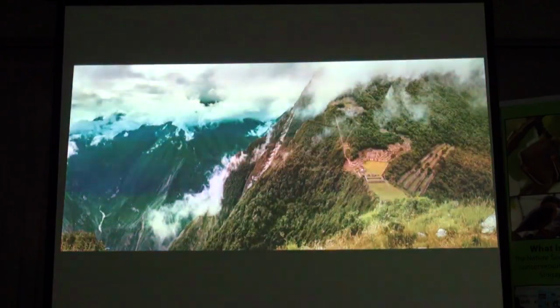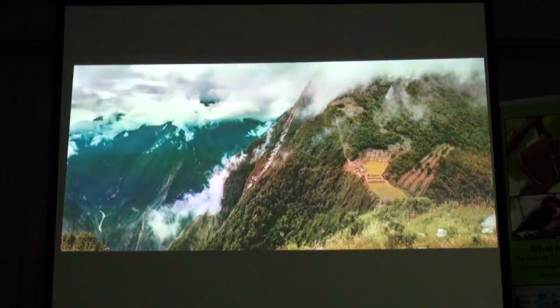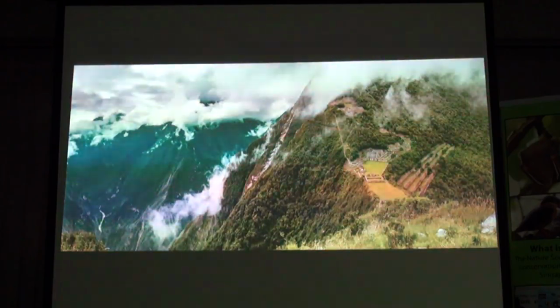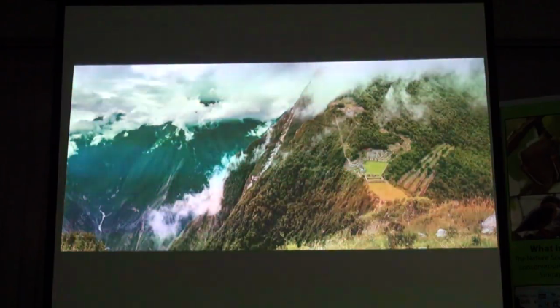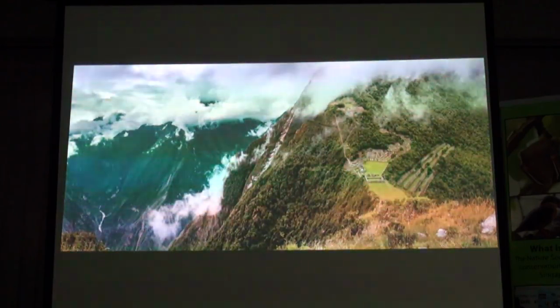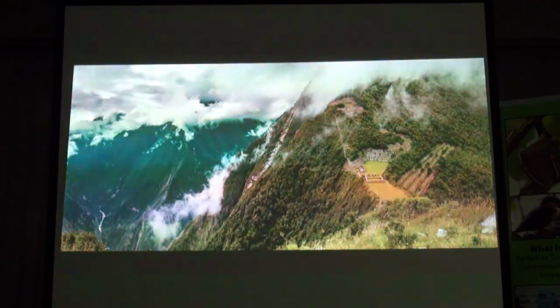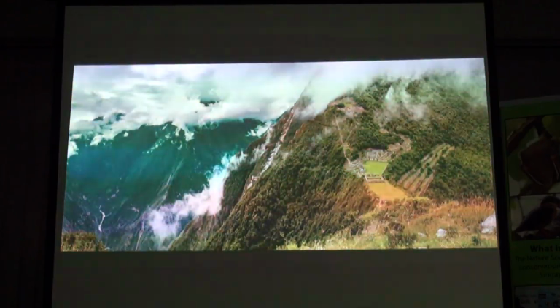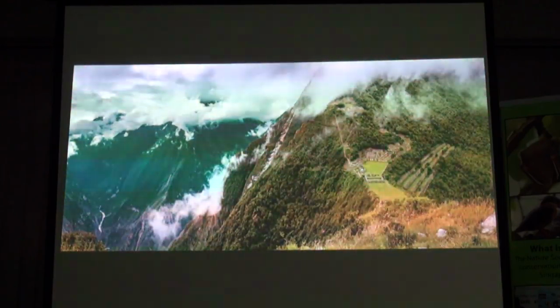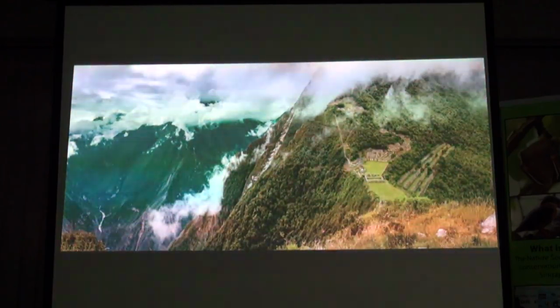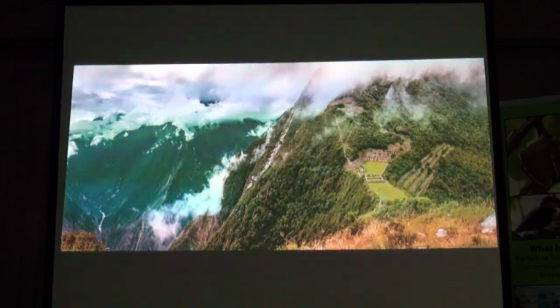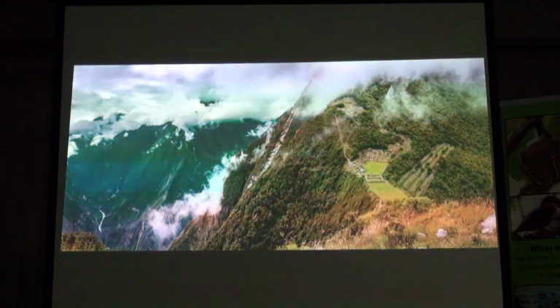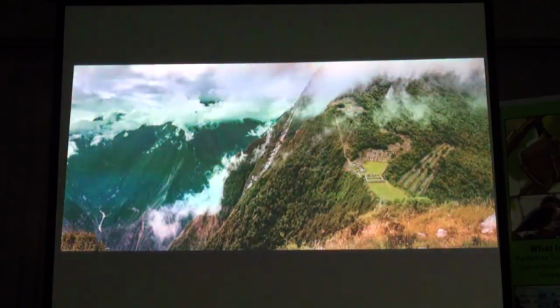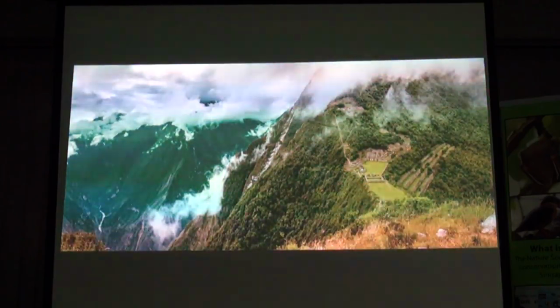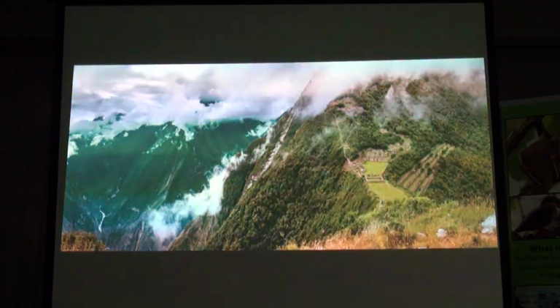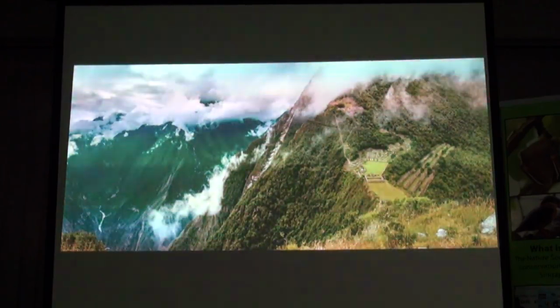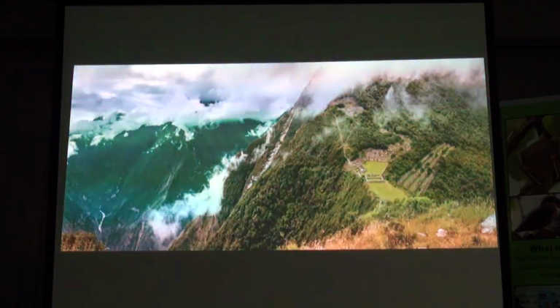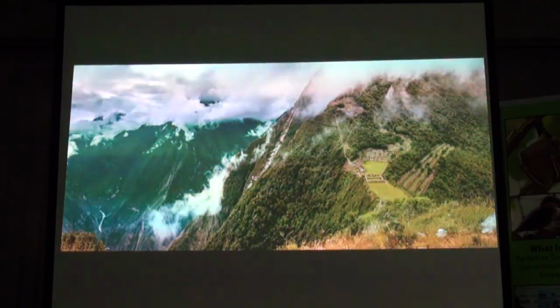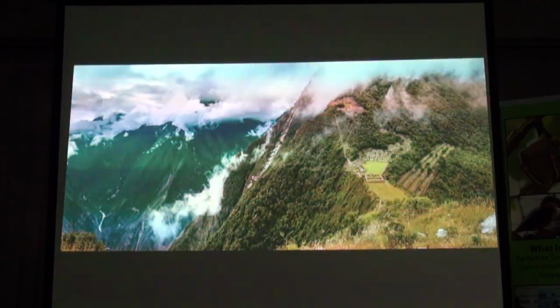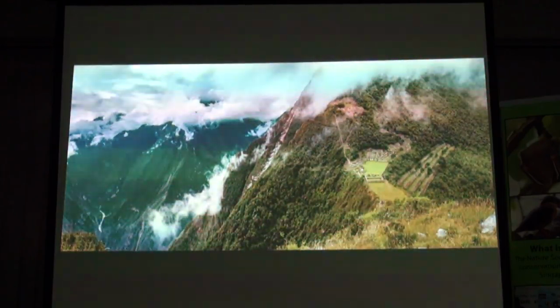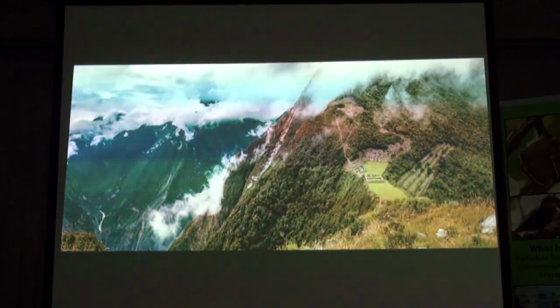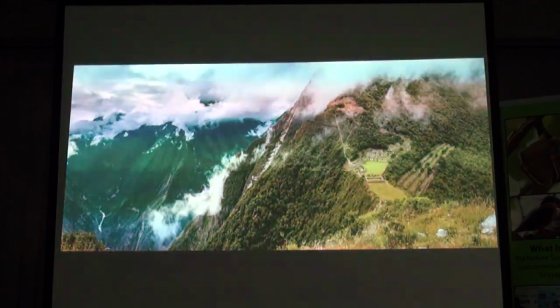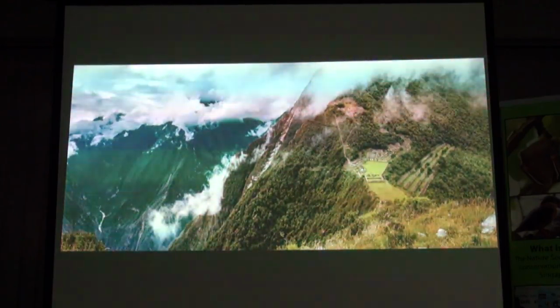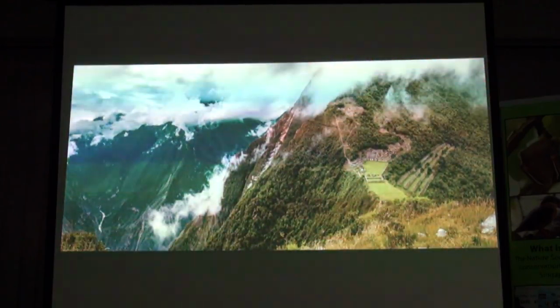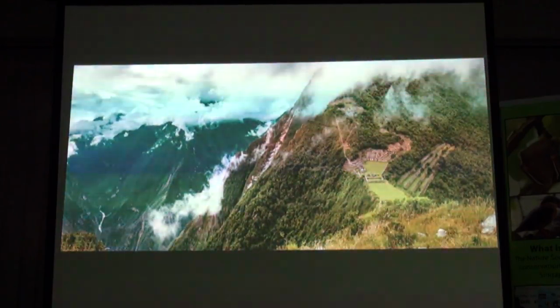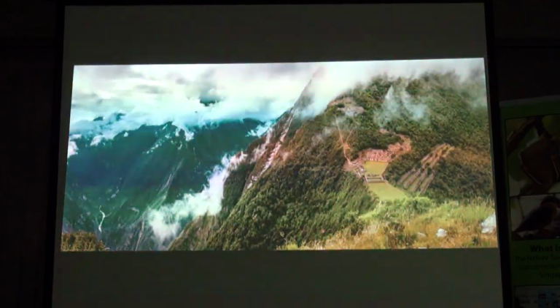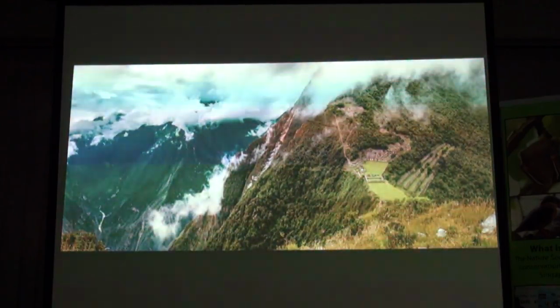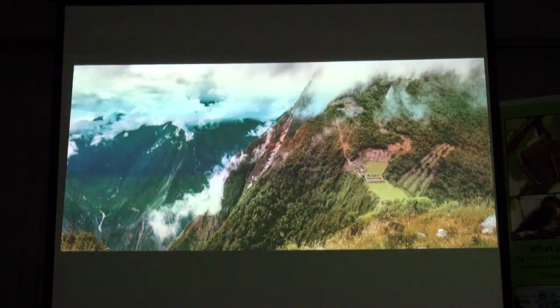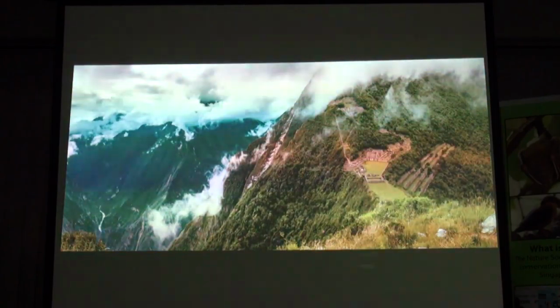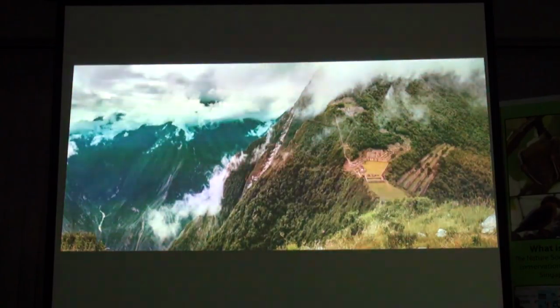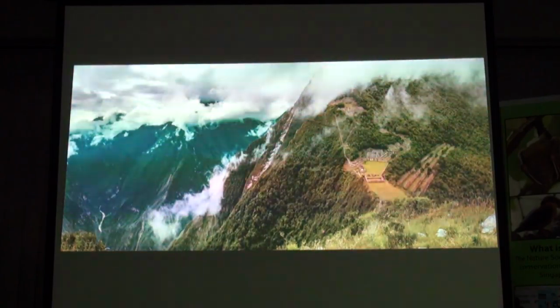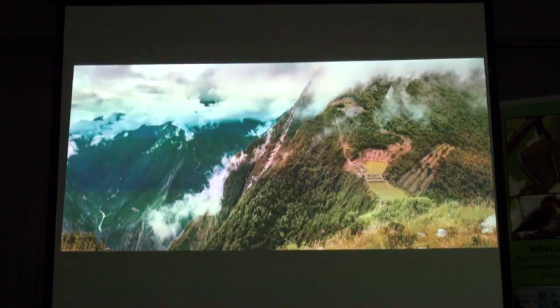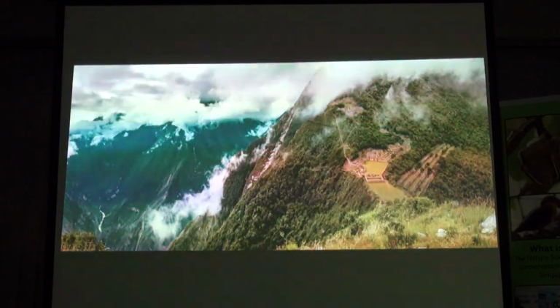Here we go — here's about eight or nine days to get your foot in.